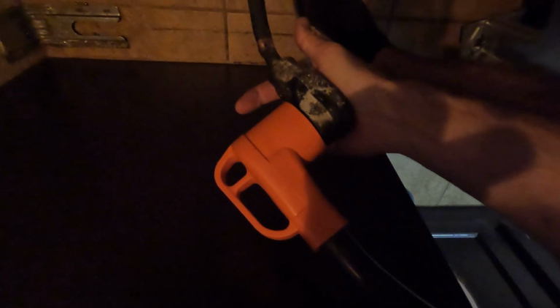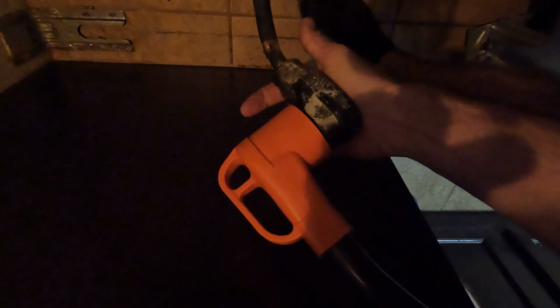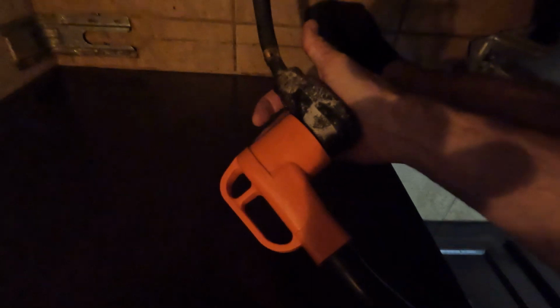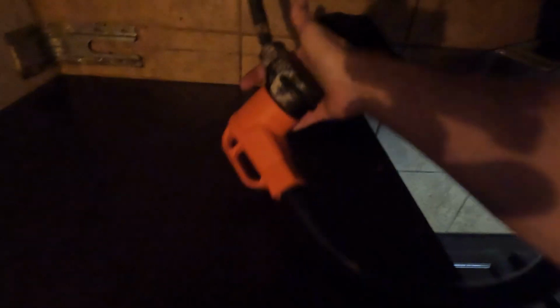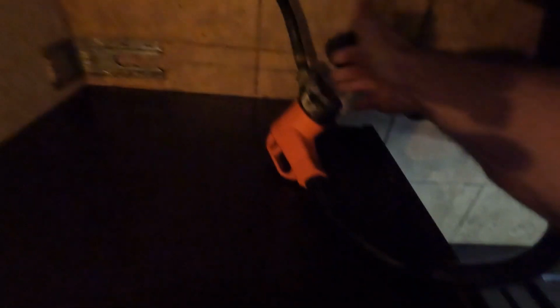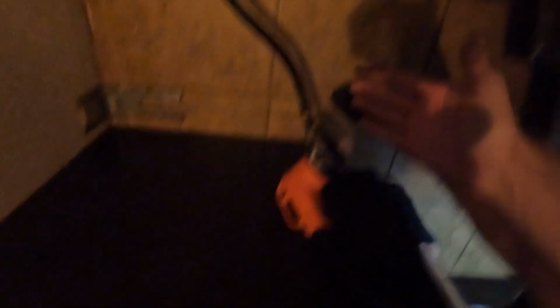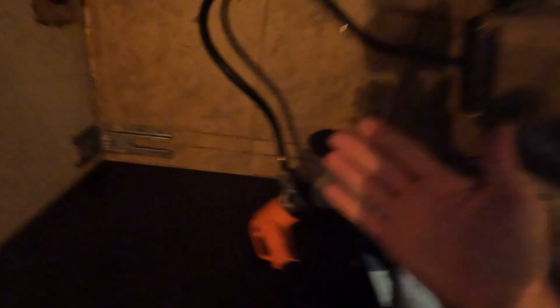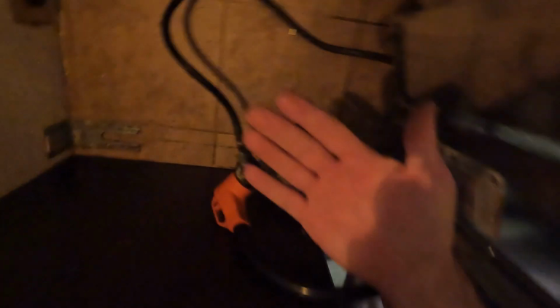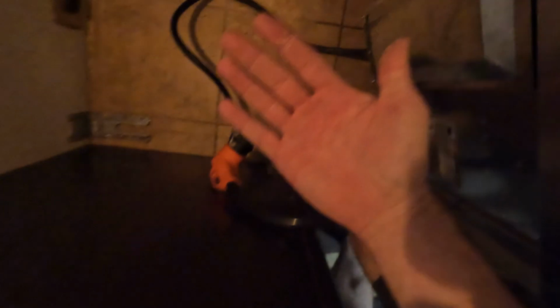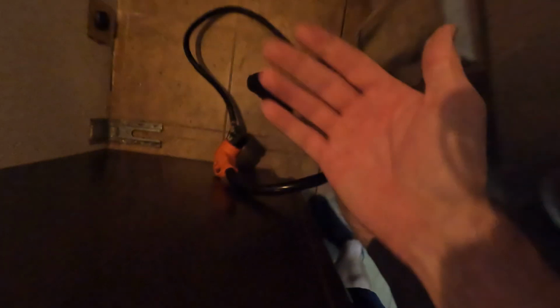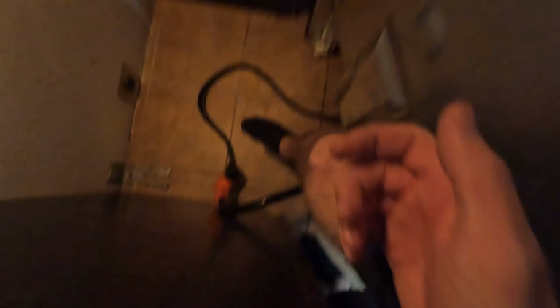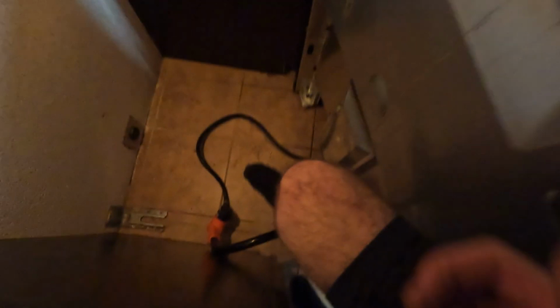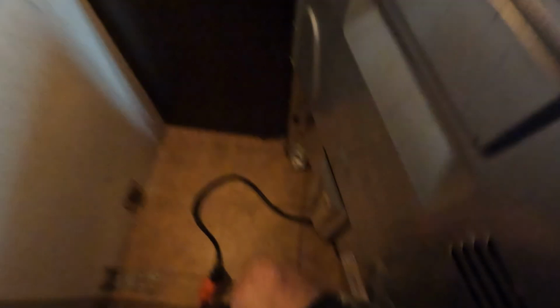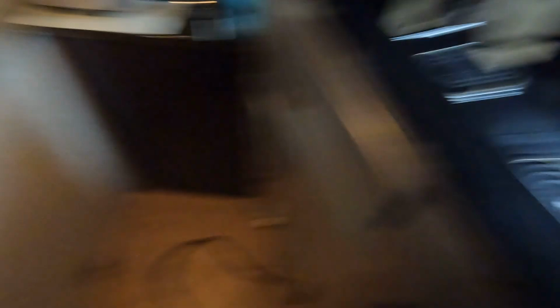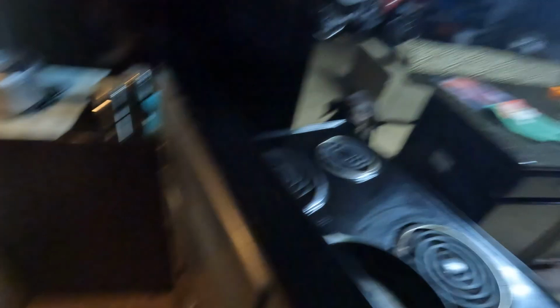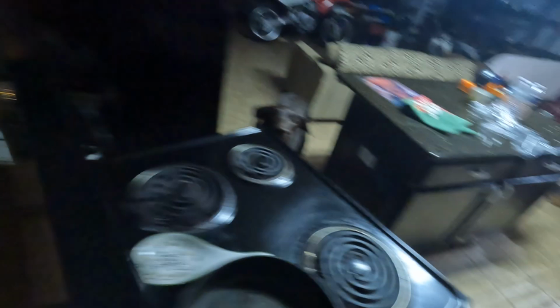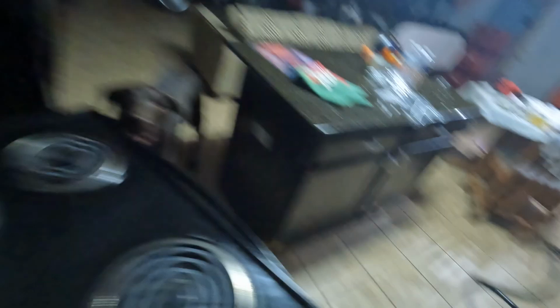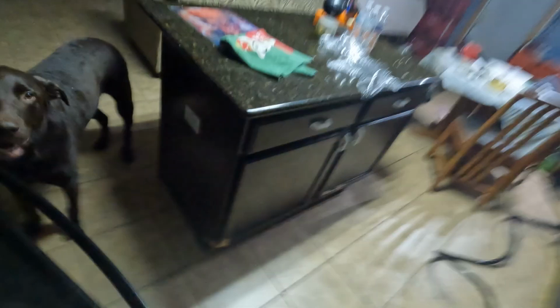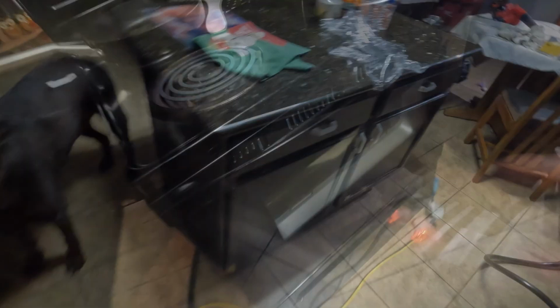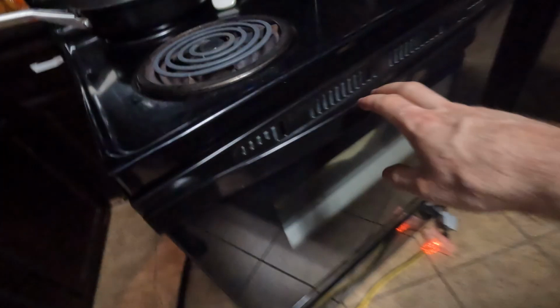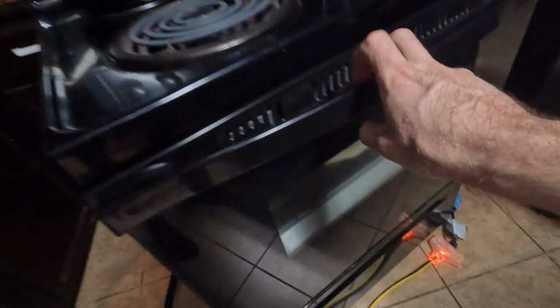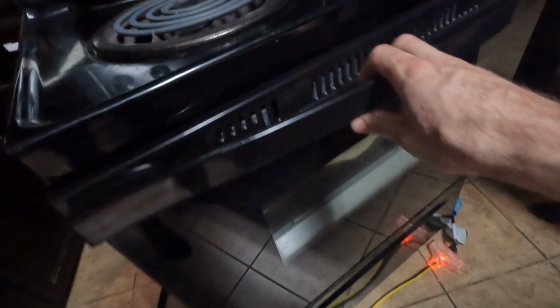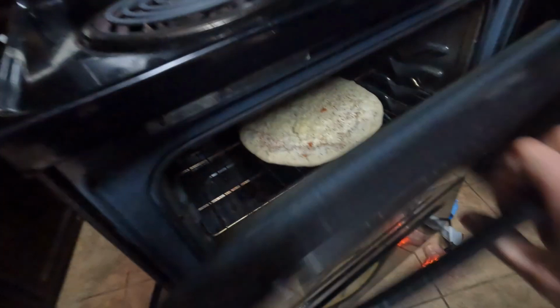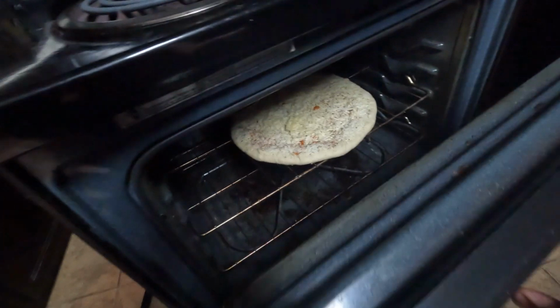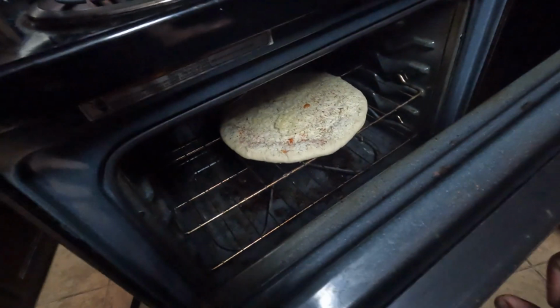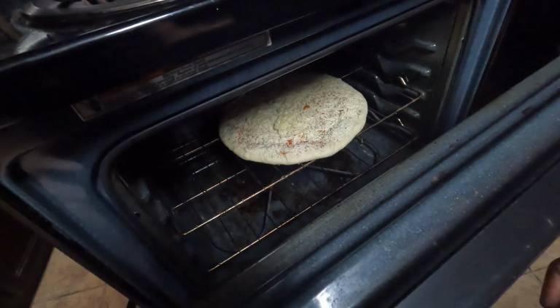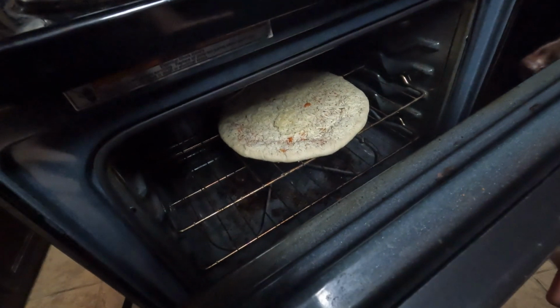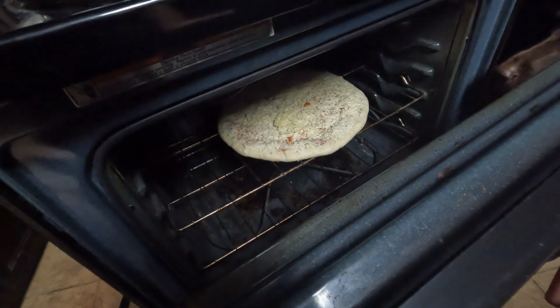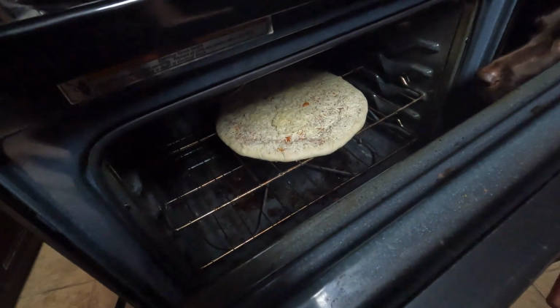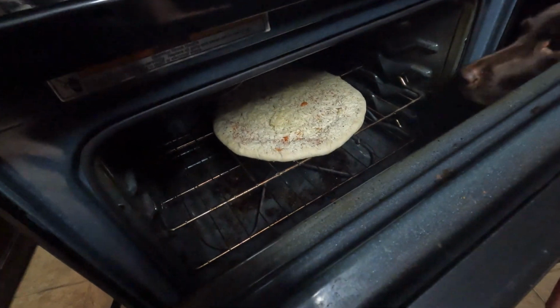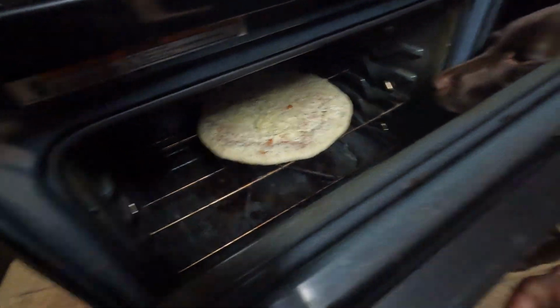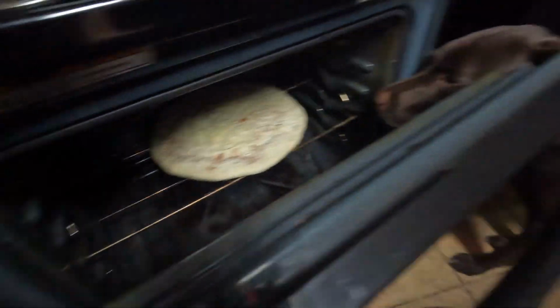Stove connected. I'll wash my hands. All right, I have the pizza in the oven.